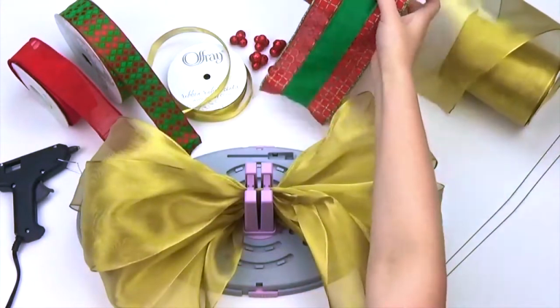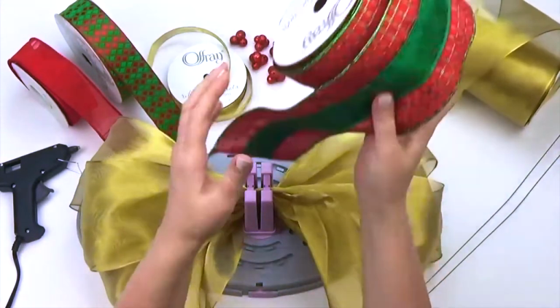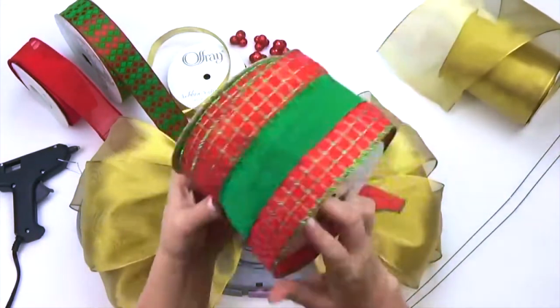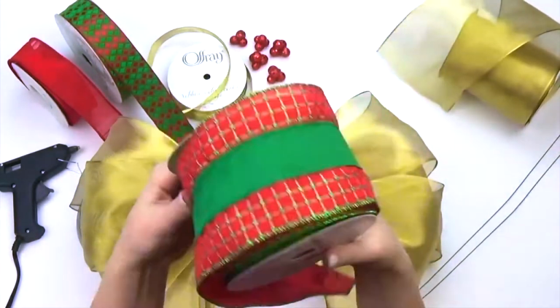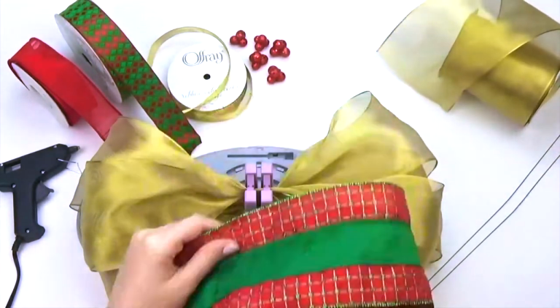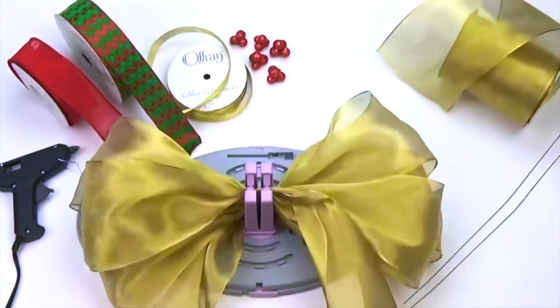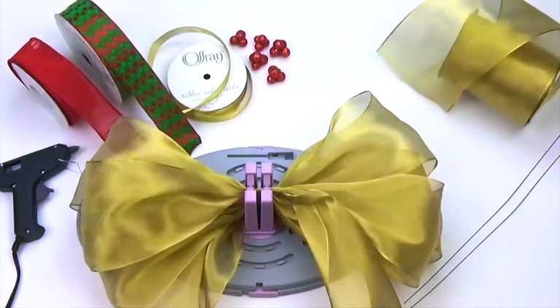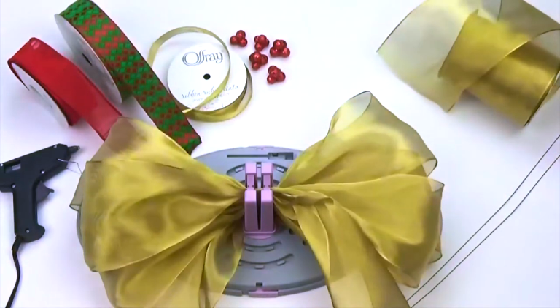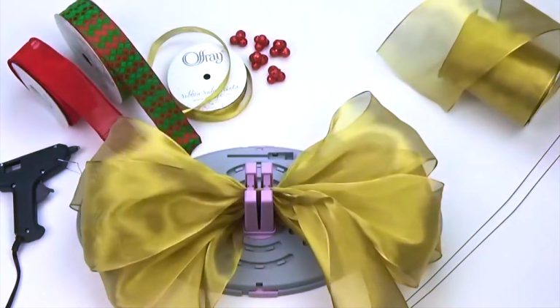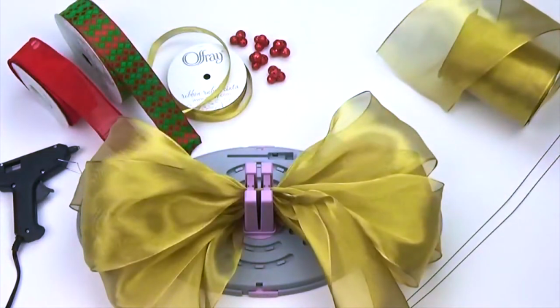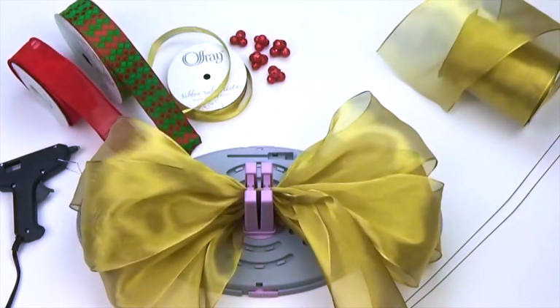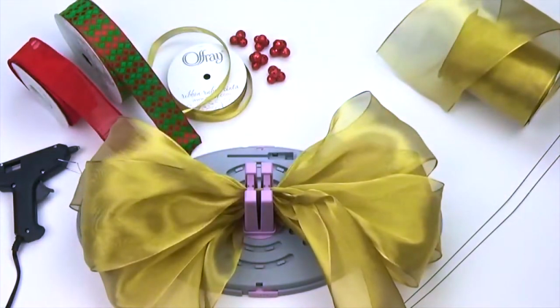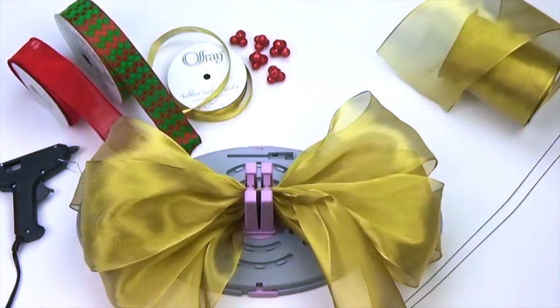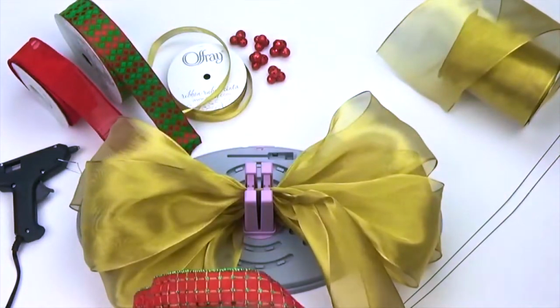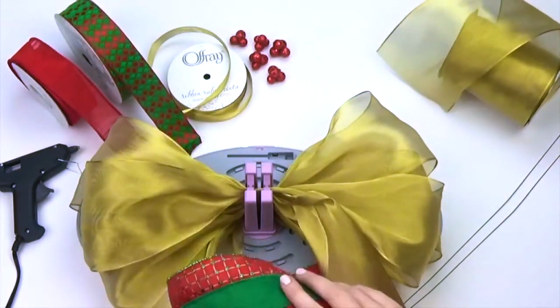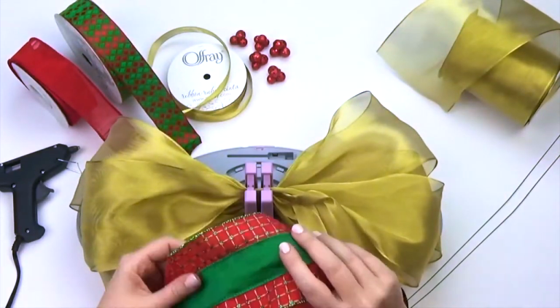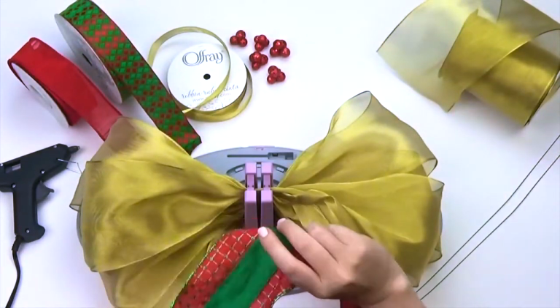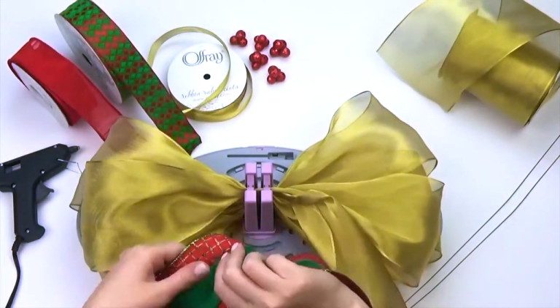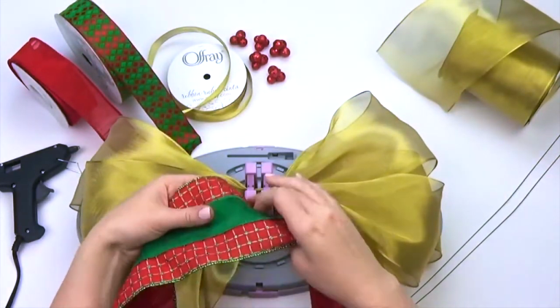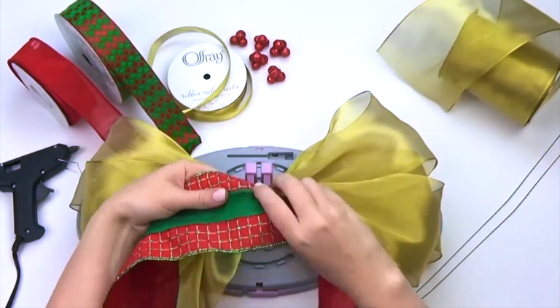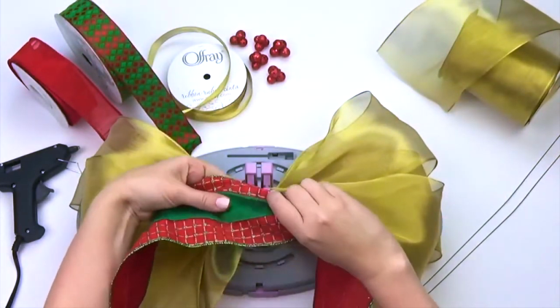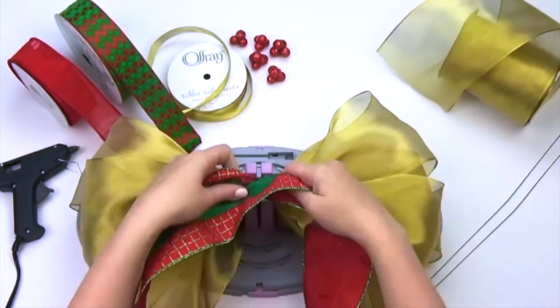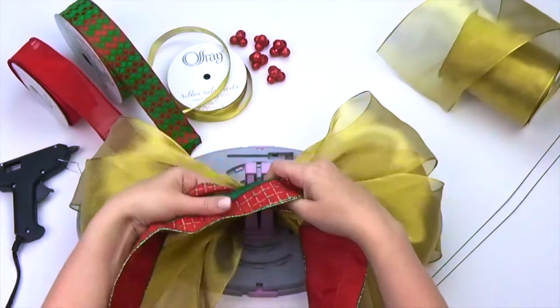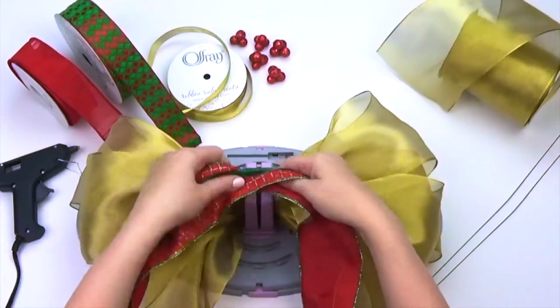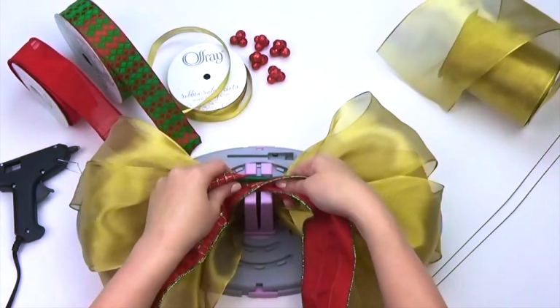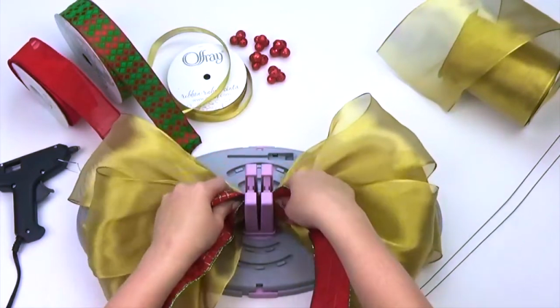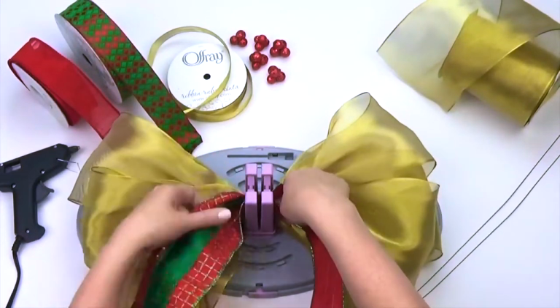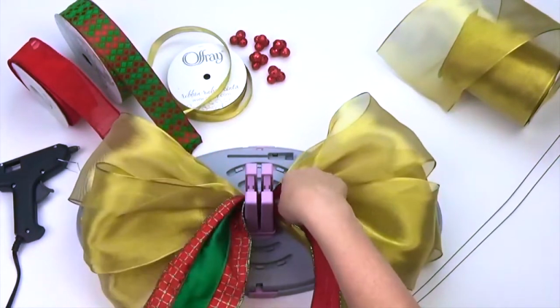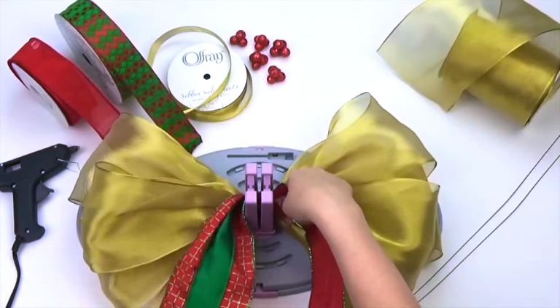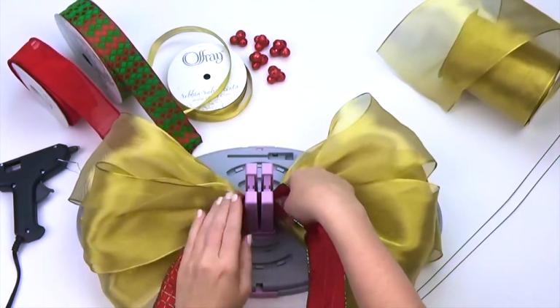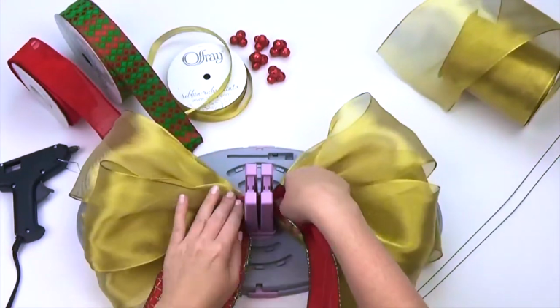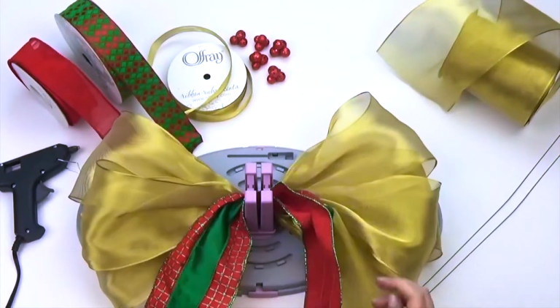Now take your next ribbon selection and repeat the same steps, making six additional loops.